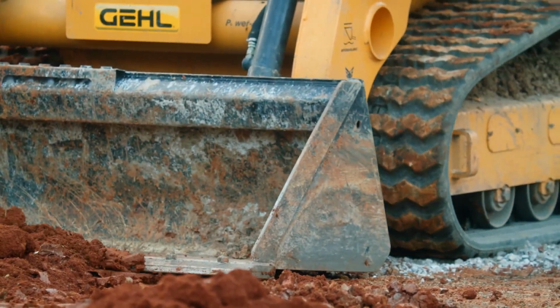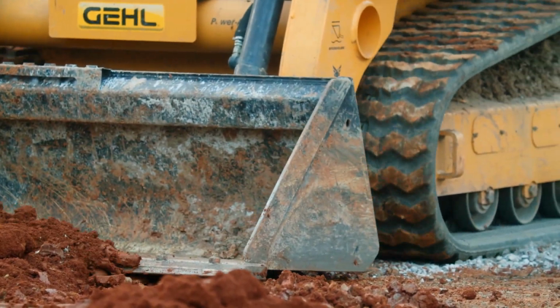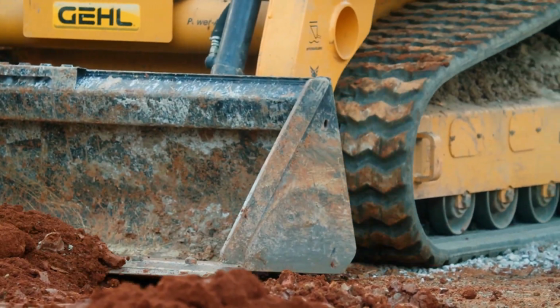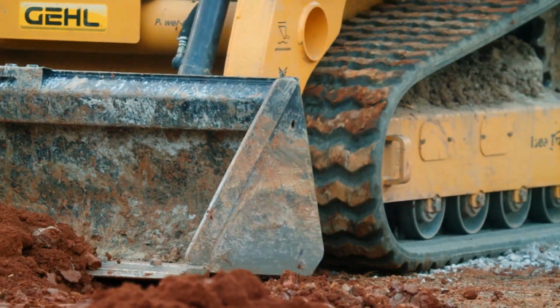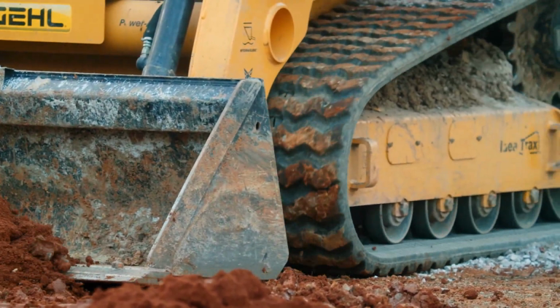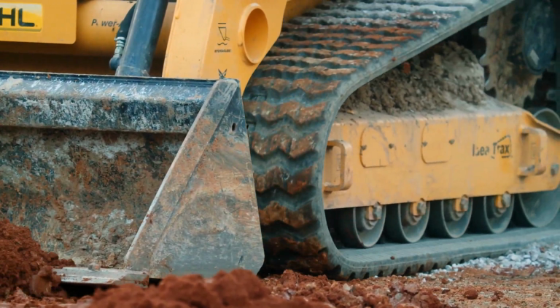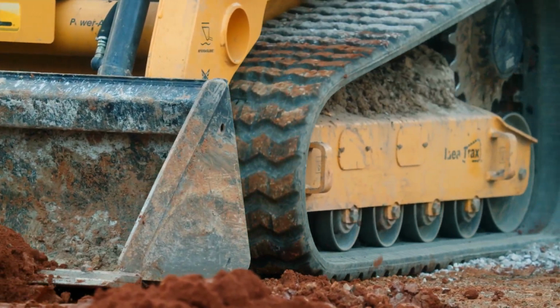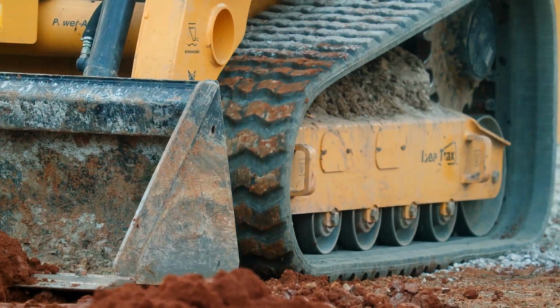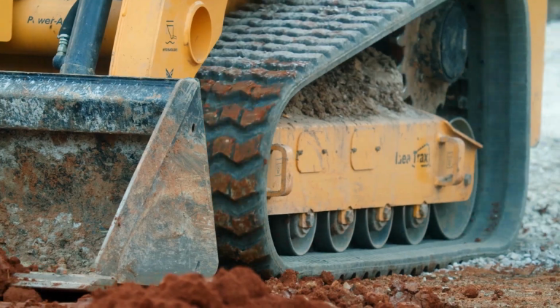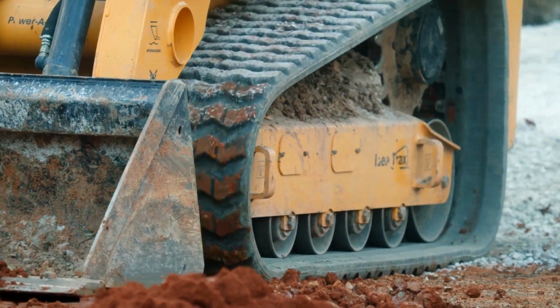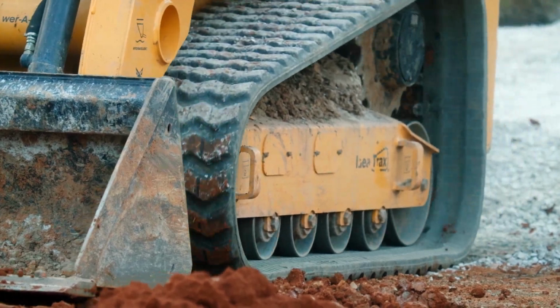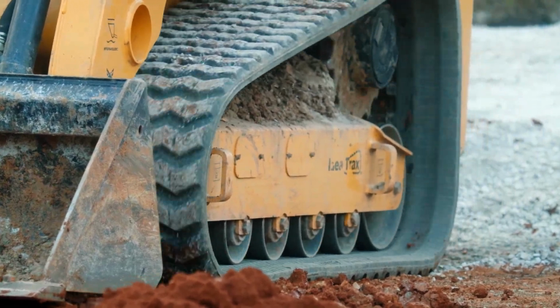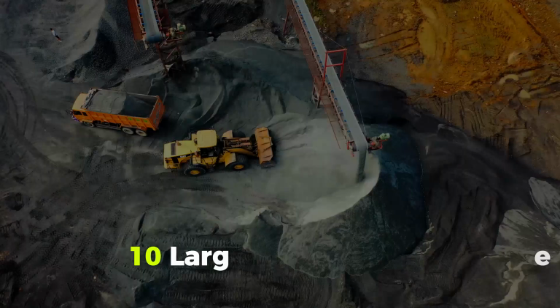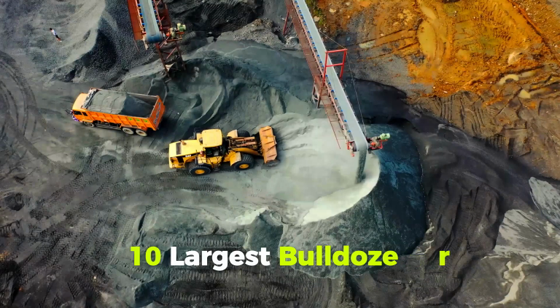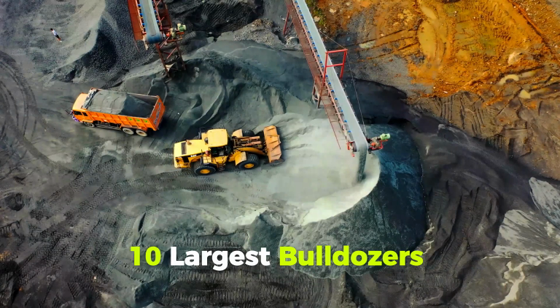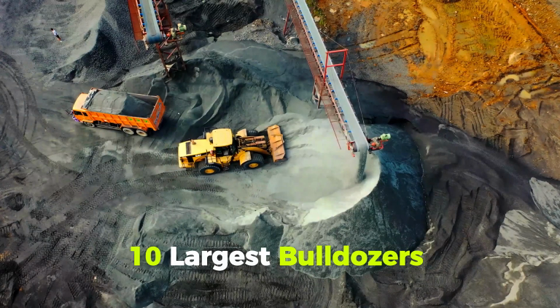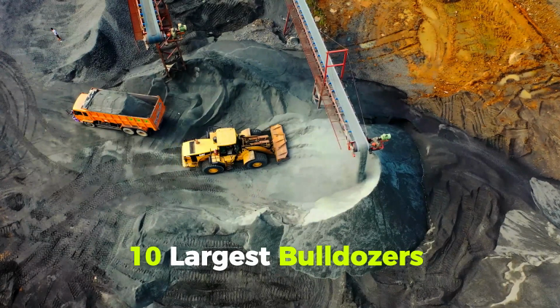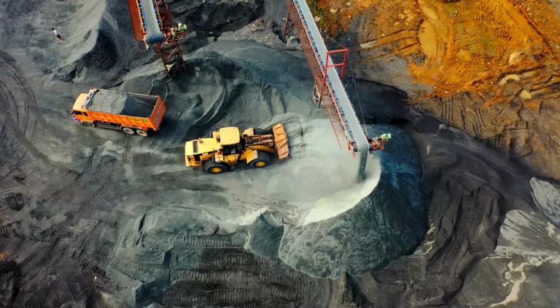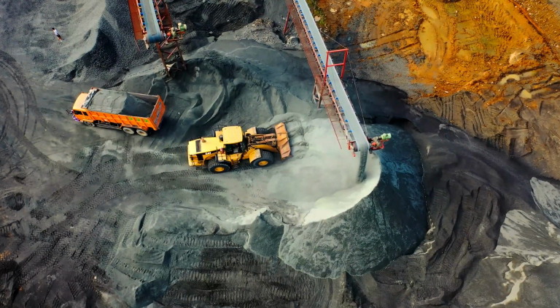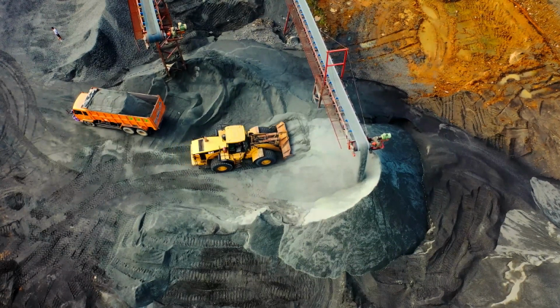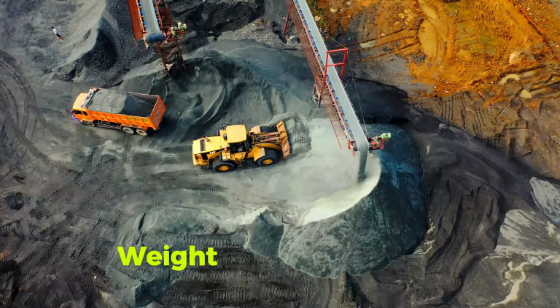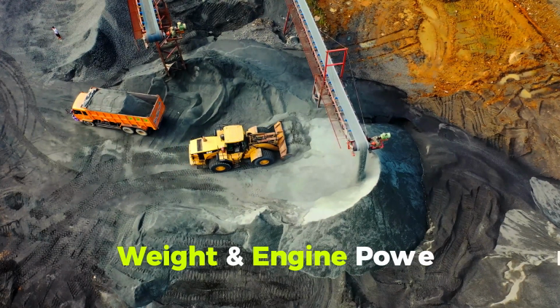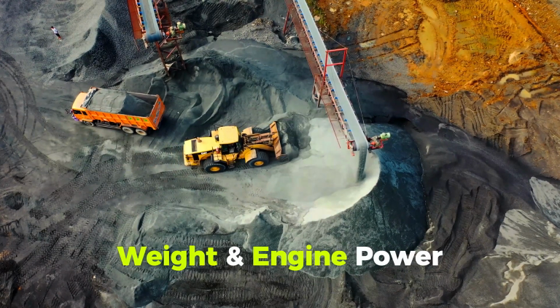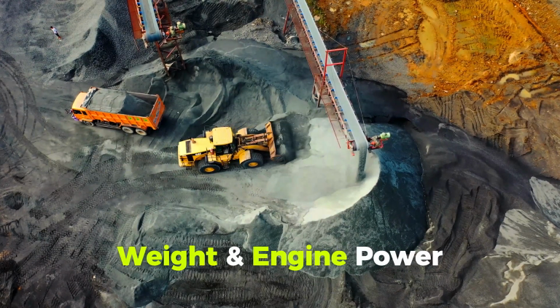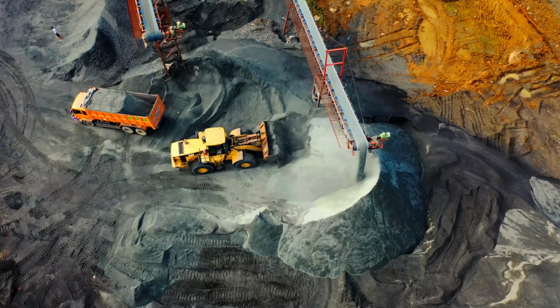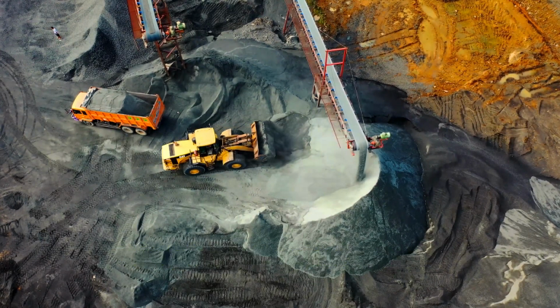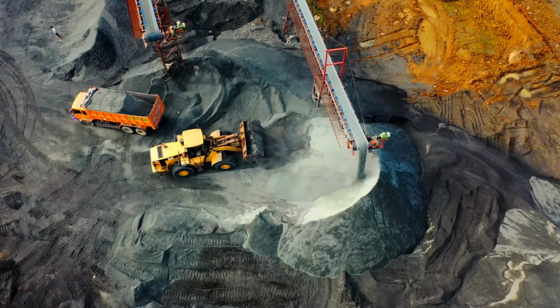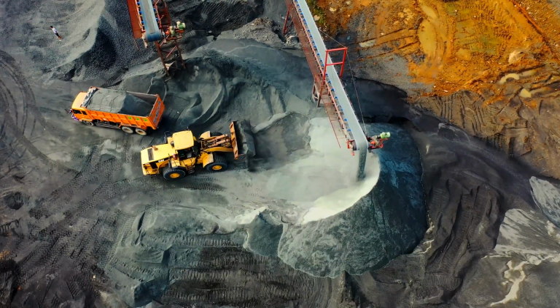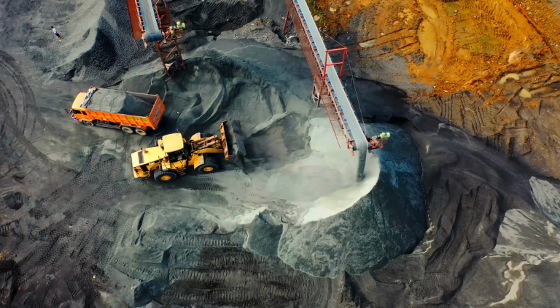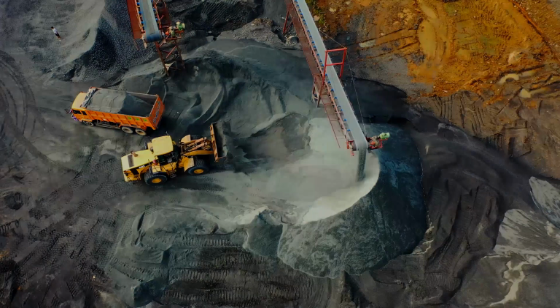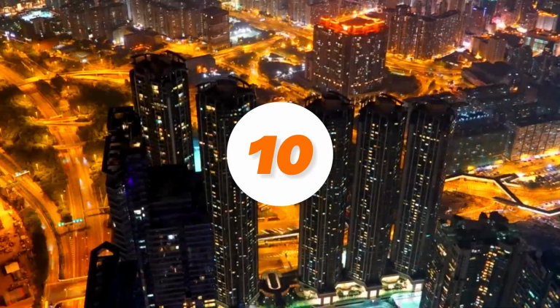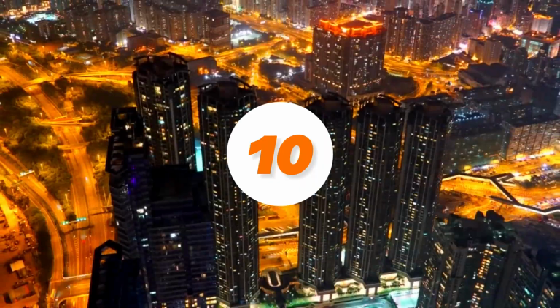Let's dig in and reveal the biggest and strongest dozers — the 10 largest bulldozers ranked by operating weight, engine power, and dimensions.